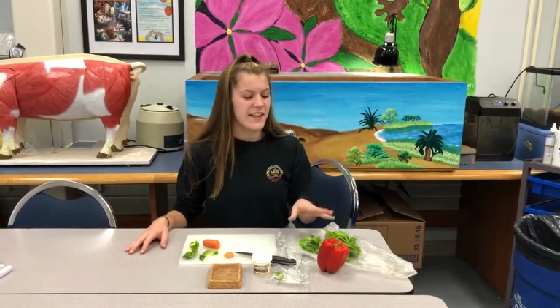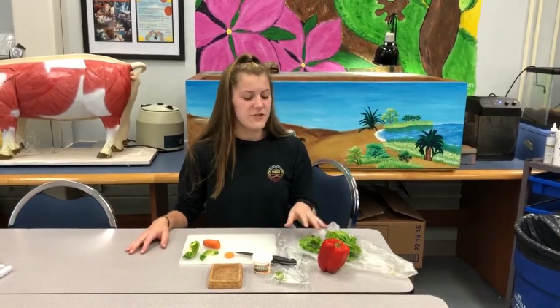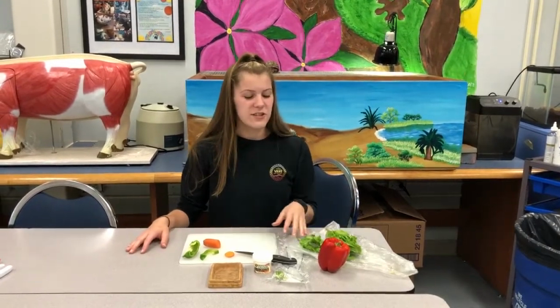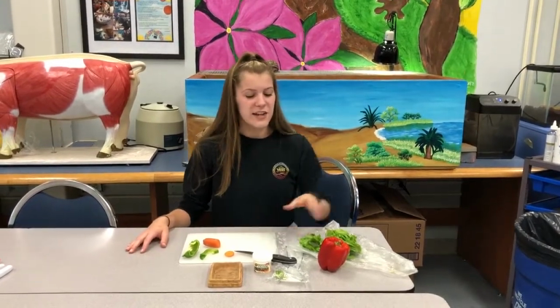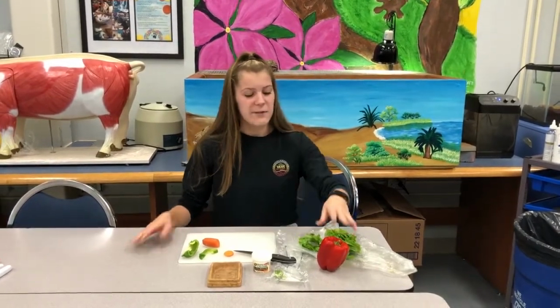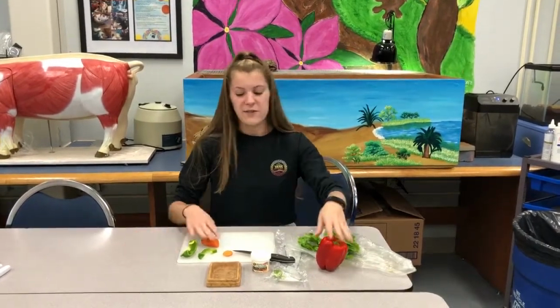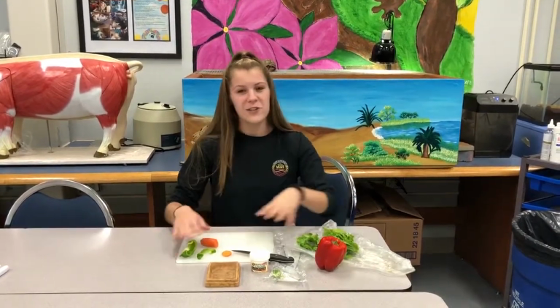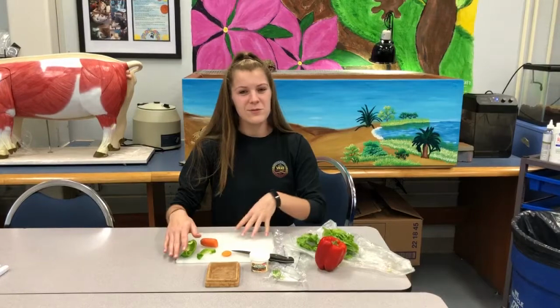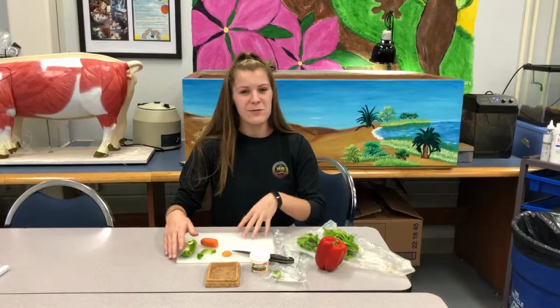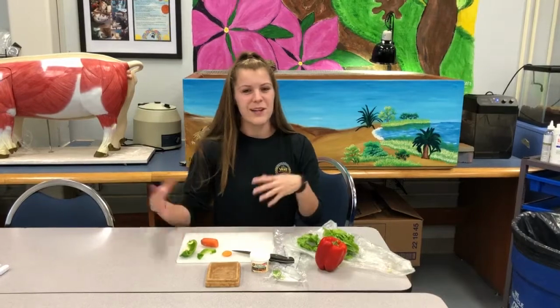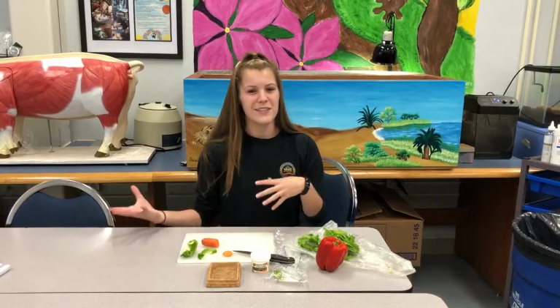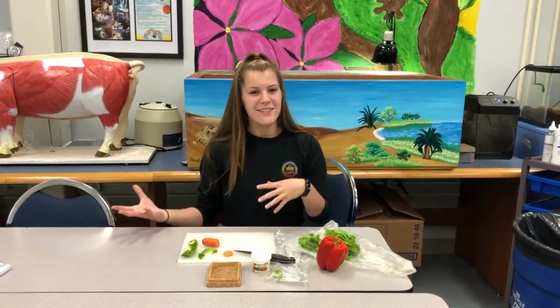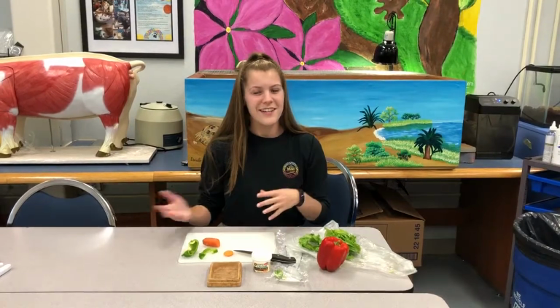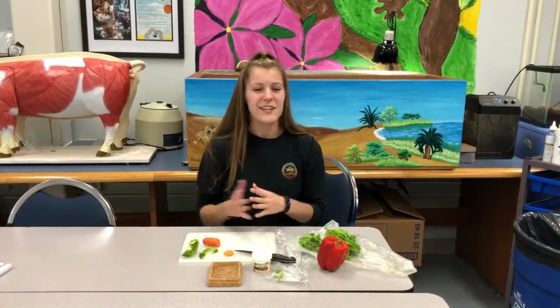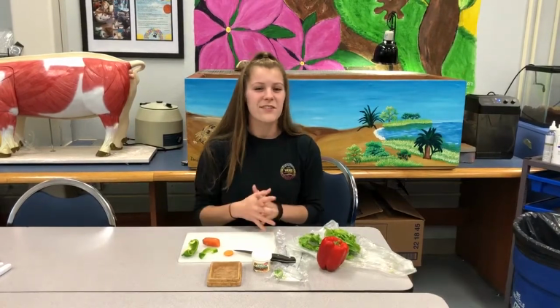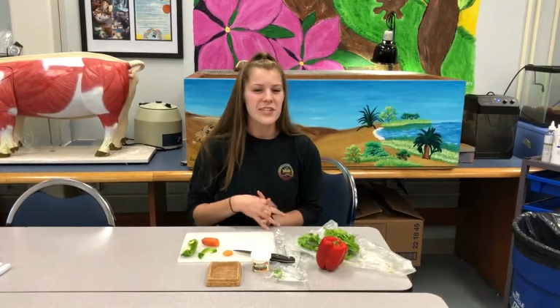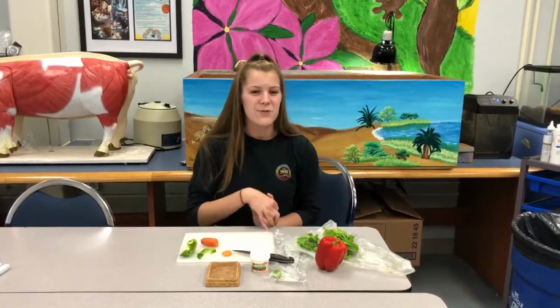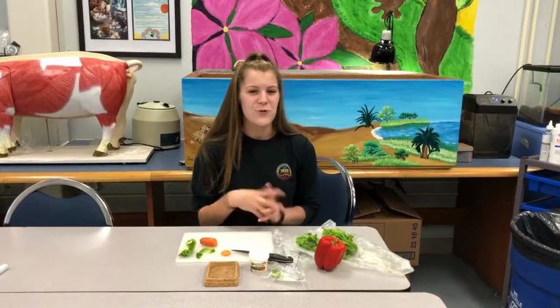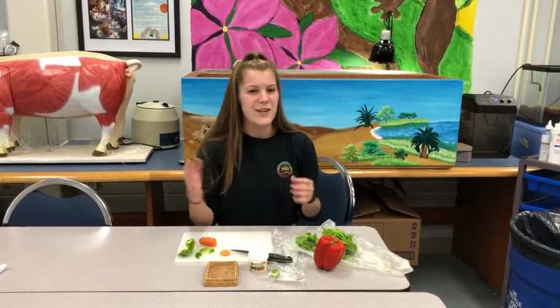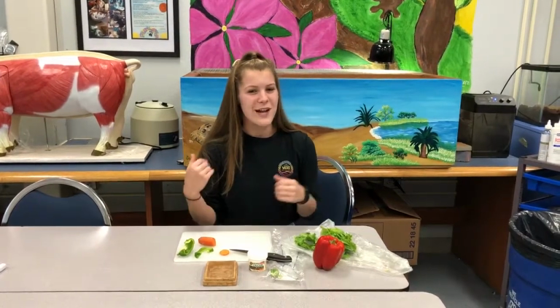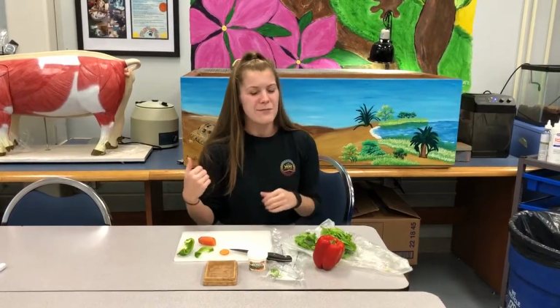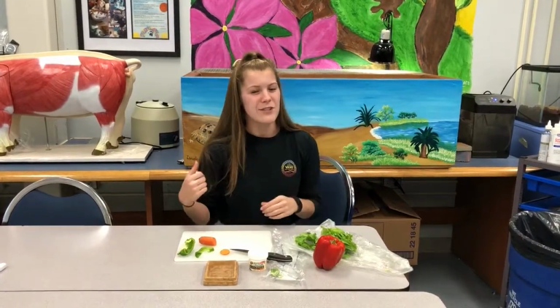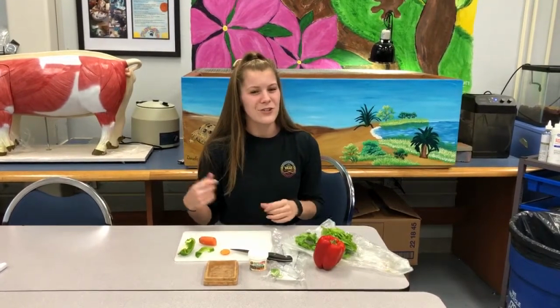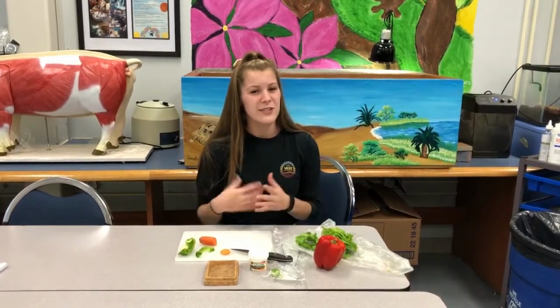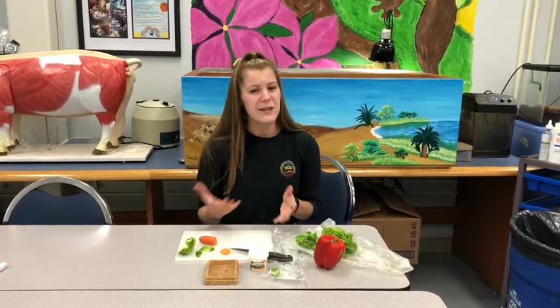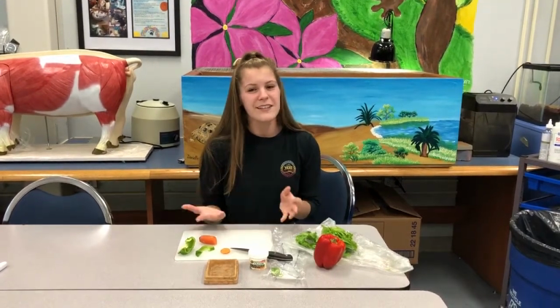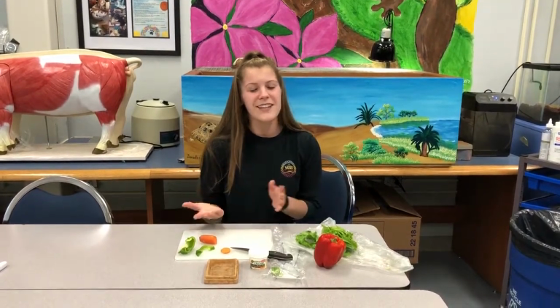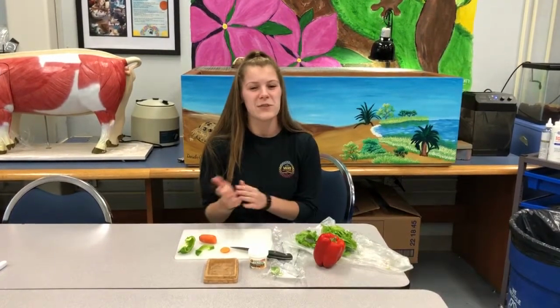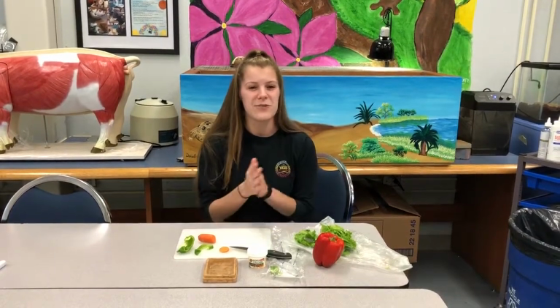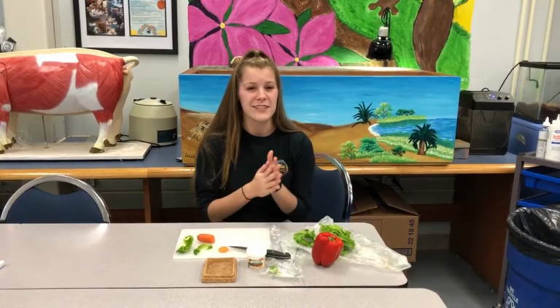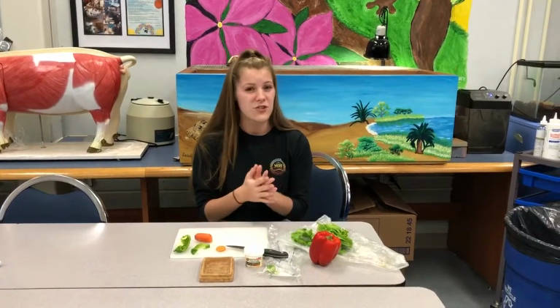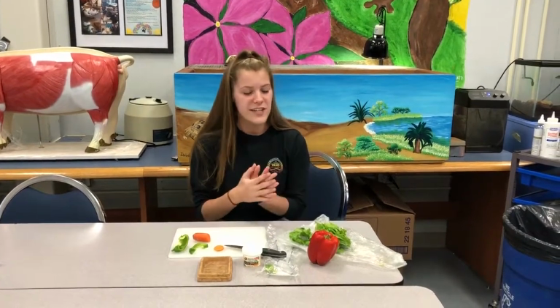You can grab other vegetables depending on what's available. And if there is fruit, you may grab it, but make sure to use it sparingly as we use it as a treat.